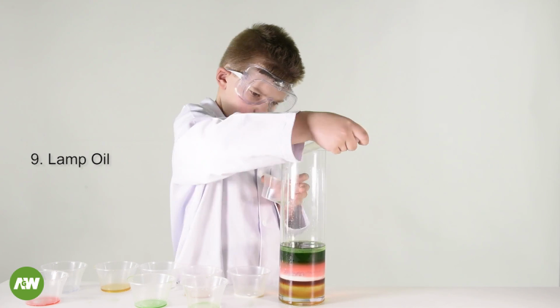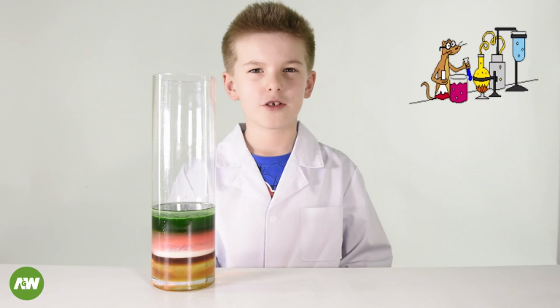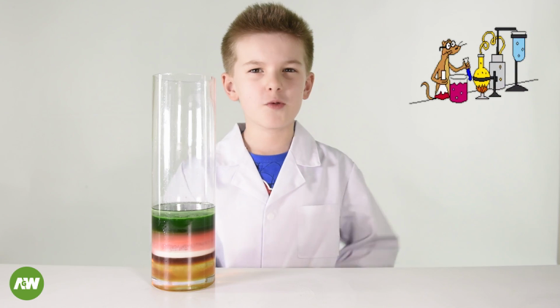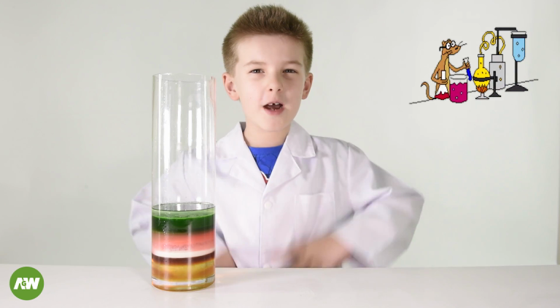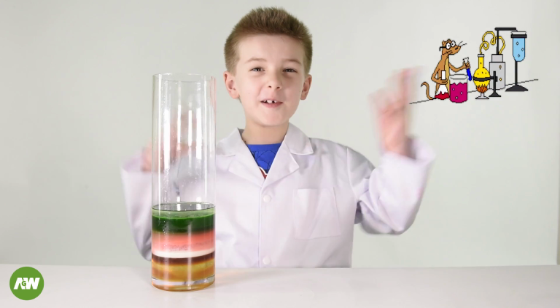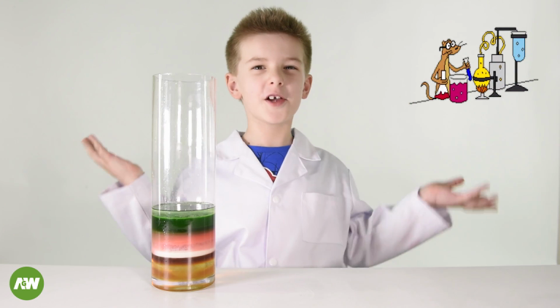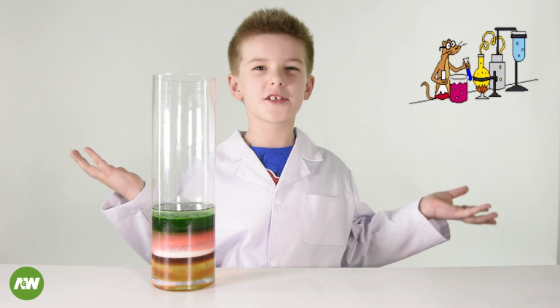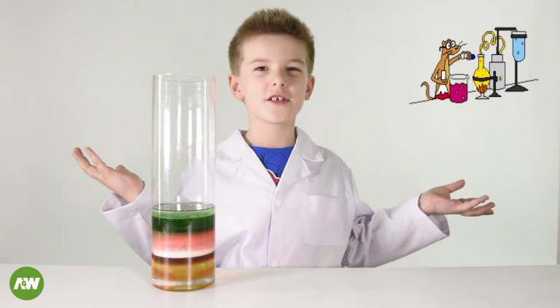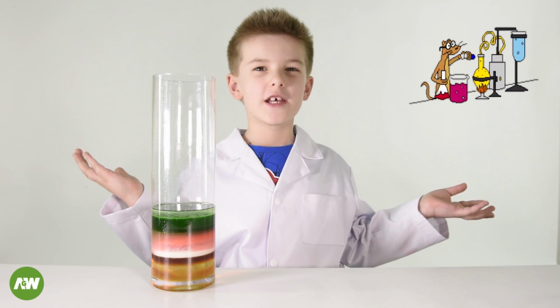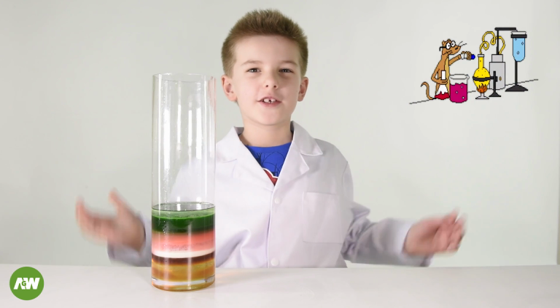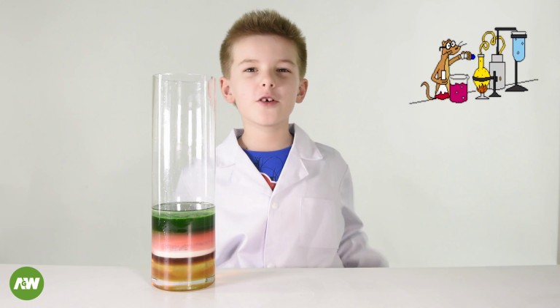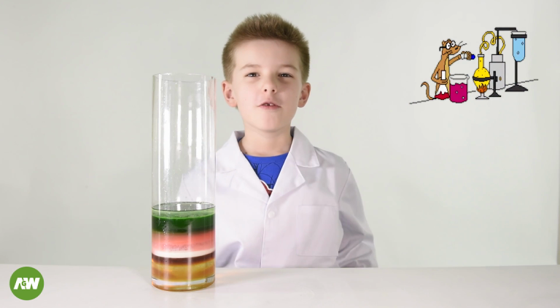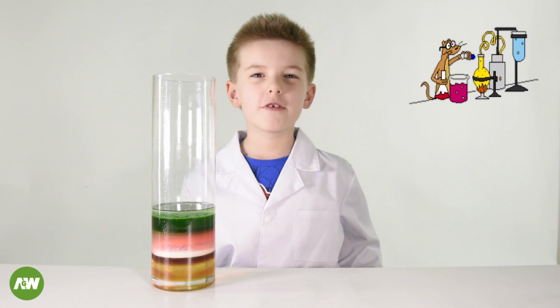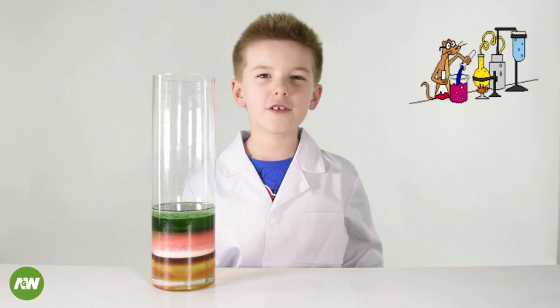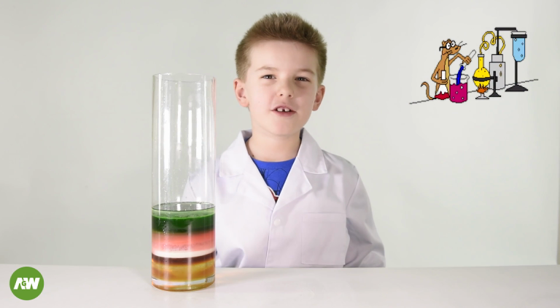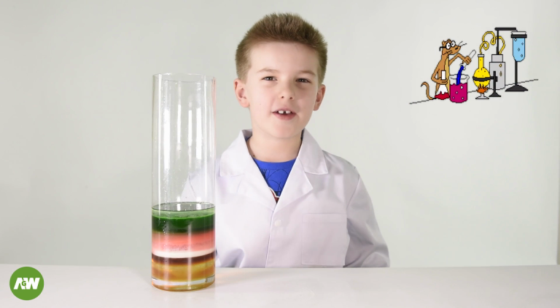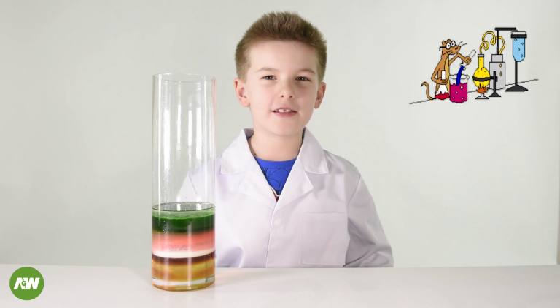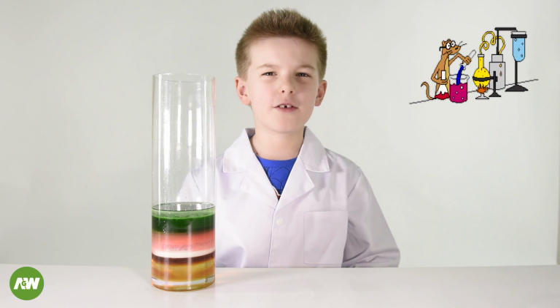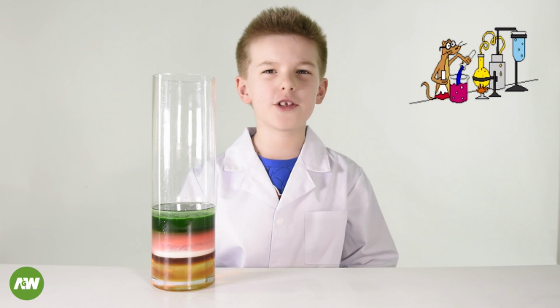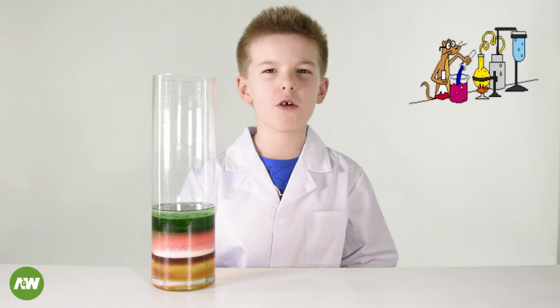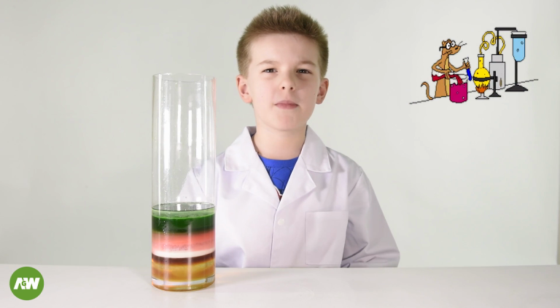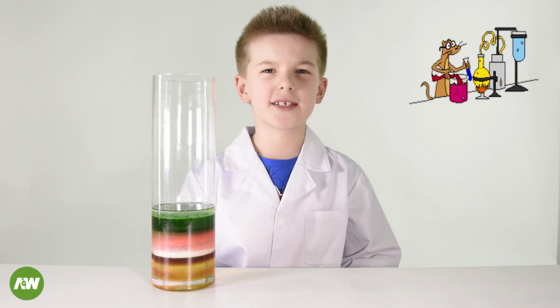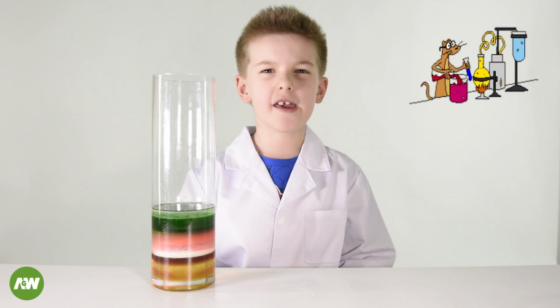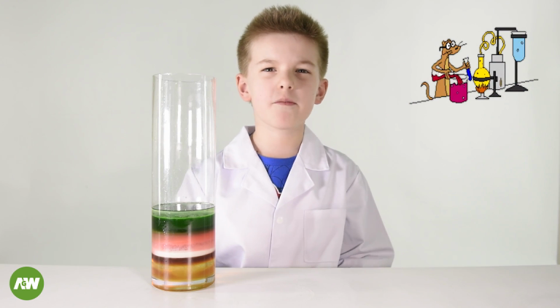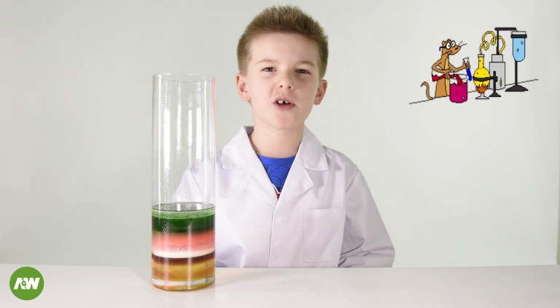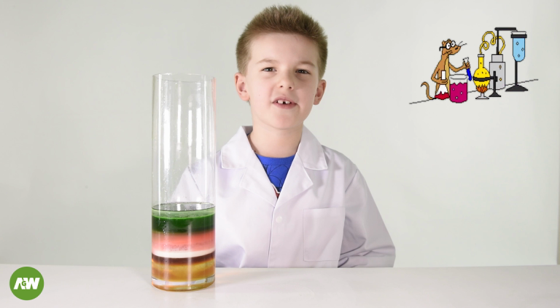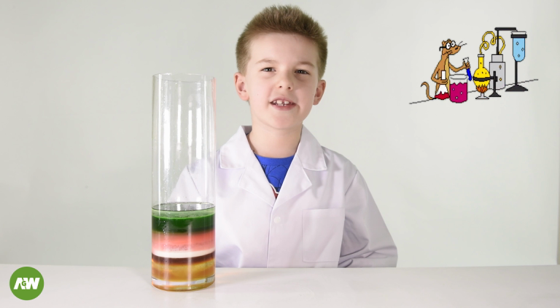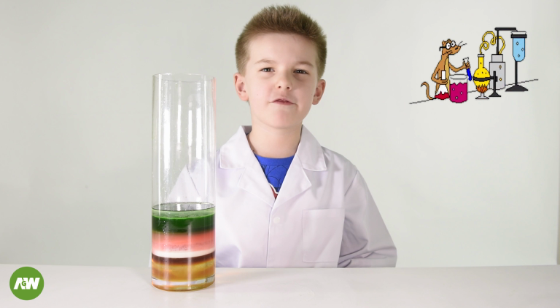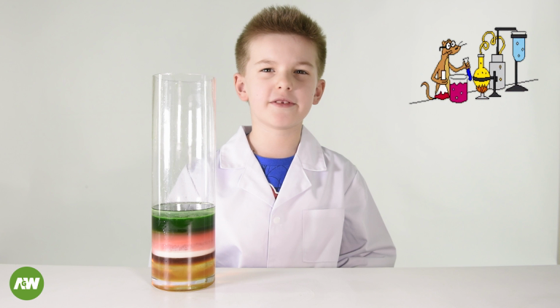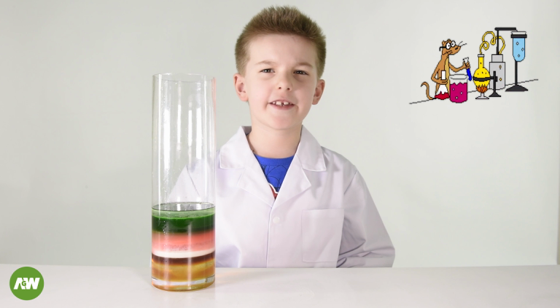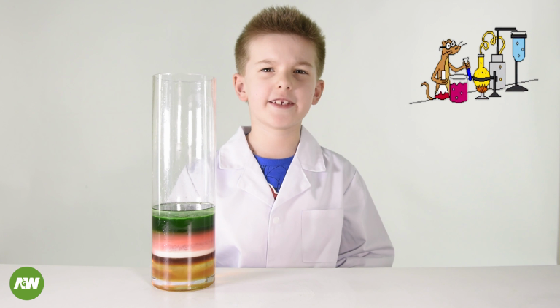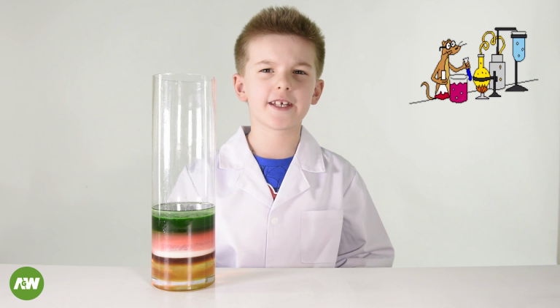So what have we learnt? We've learnt that the liquids weren't mixed together because they're different densities.